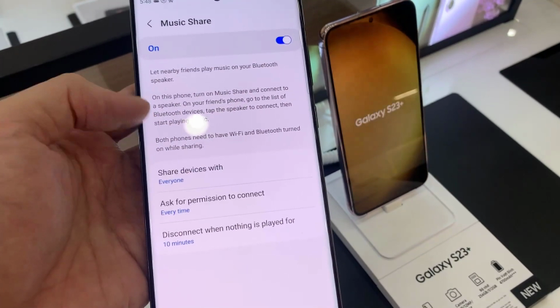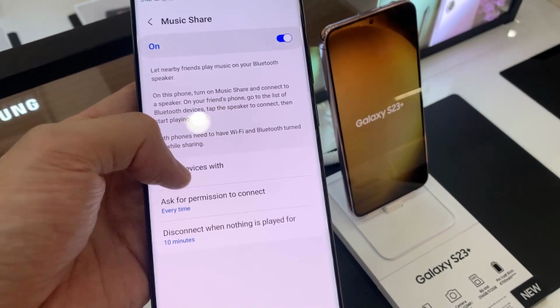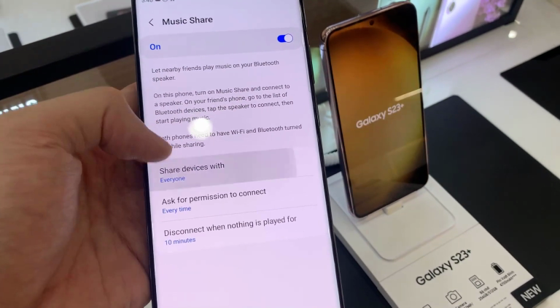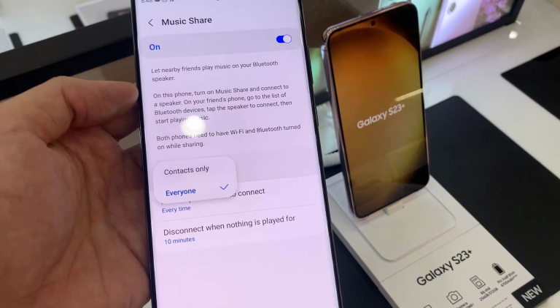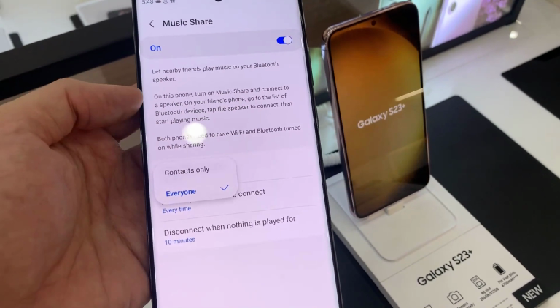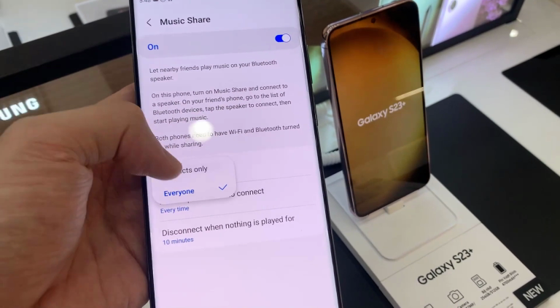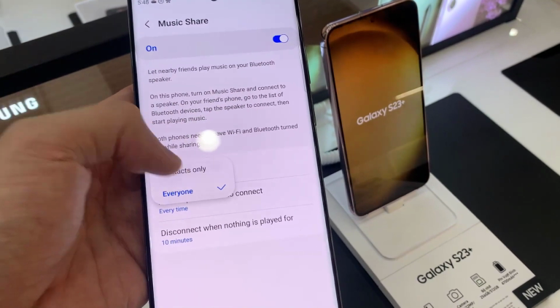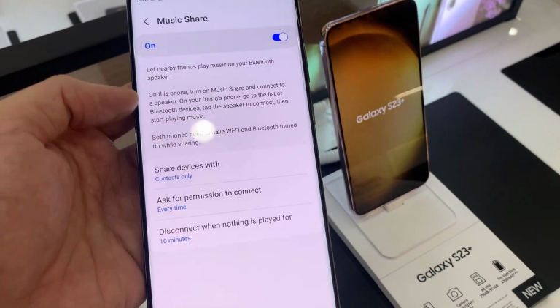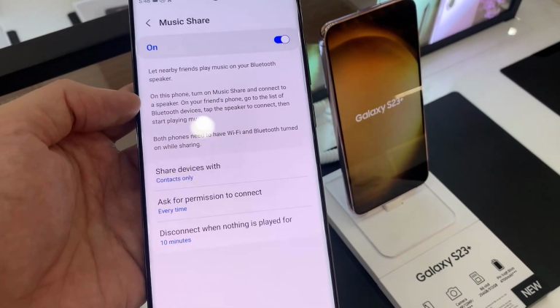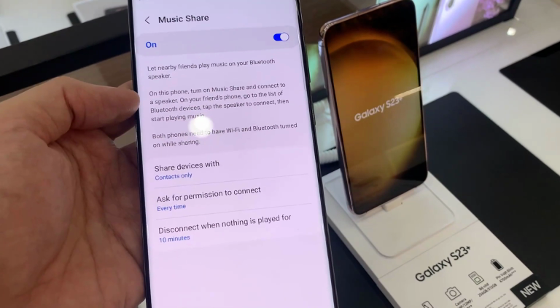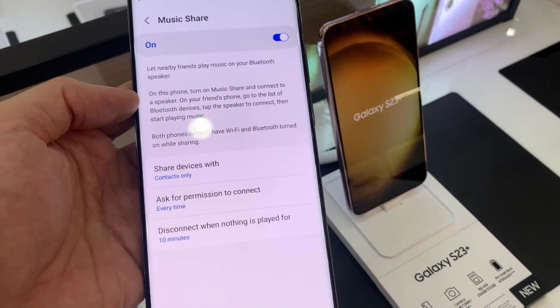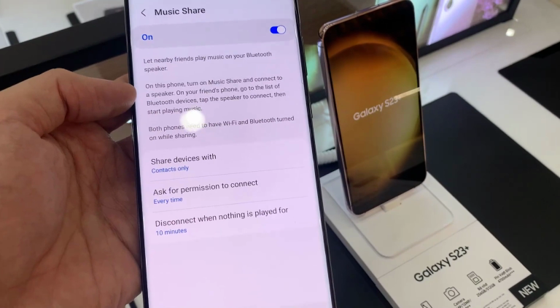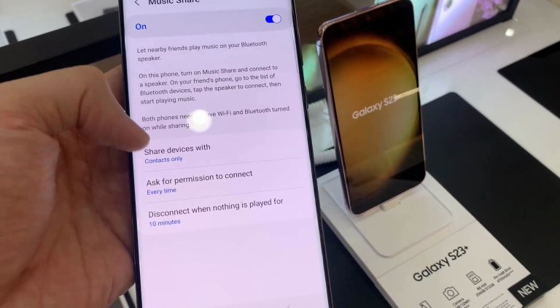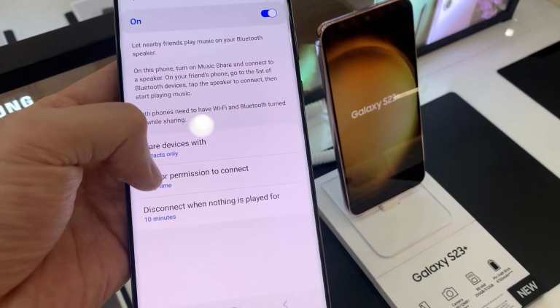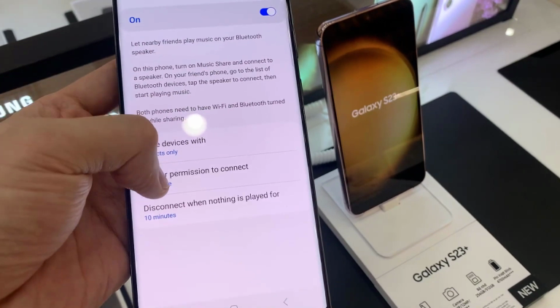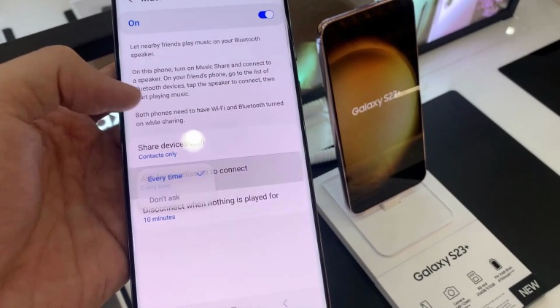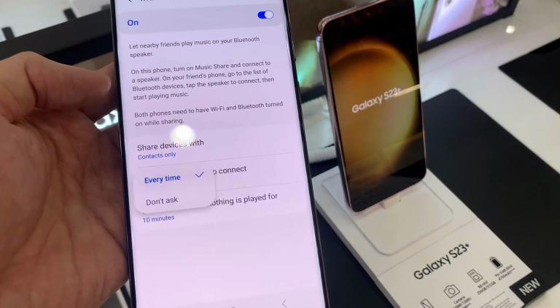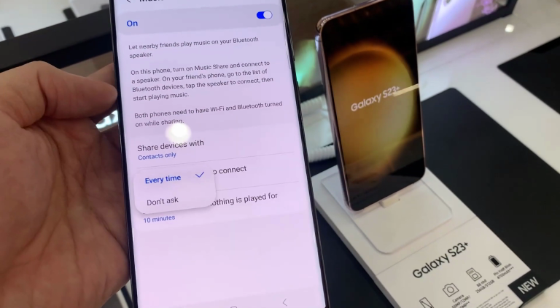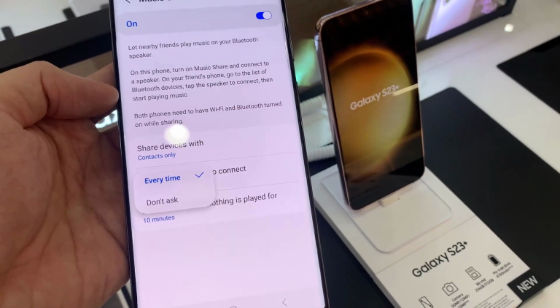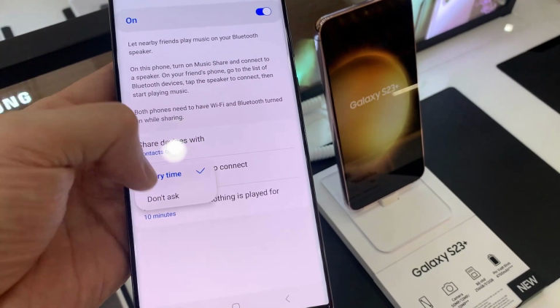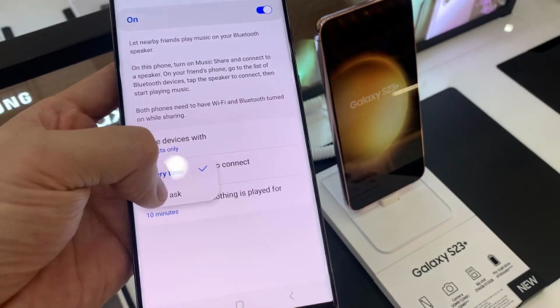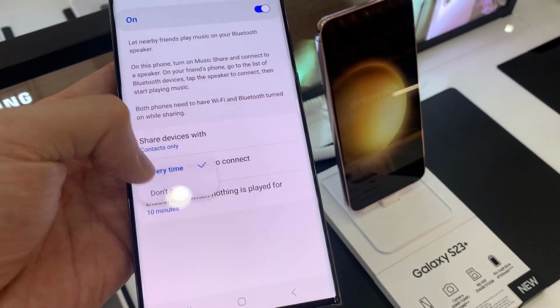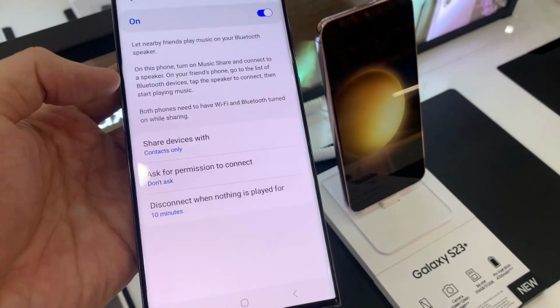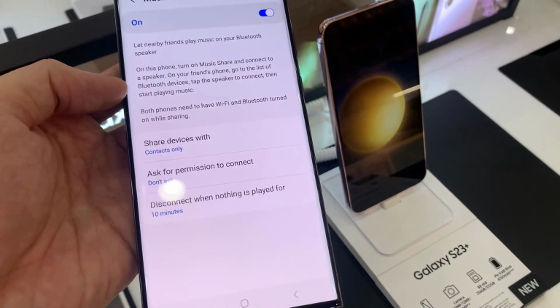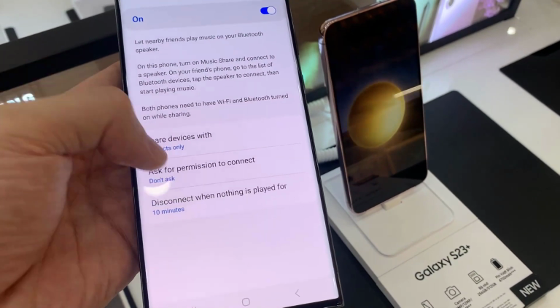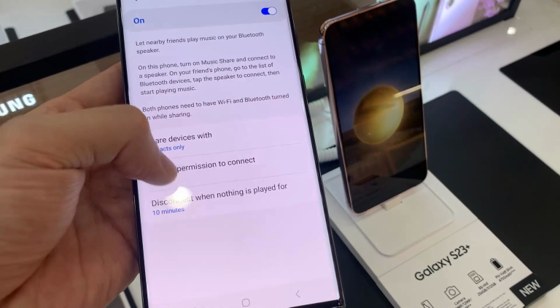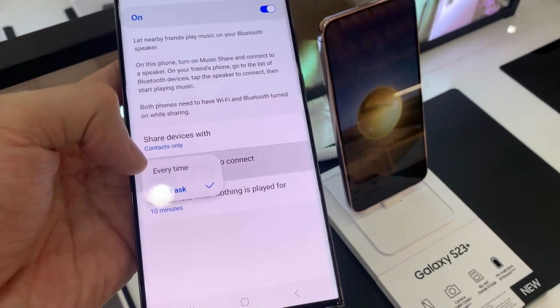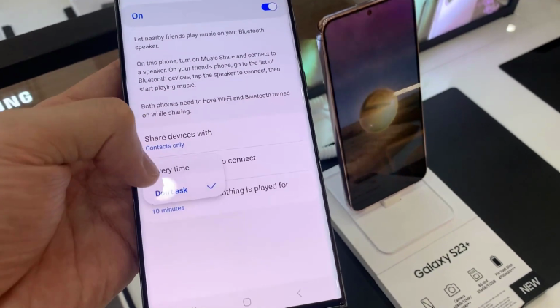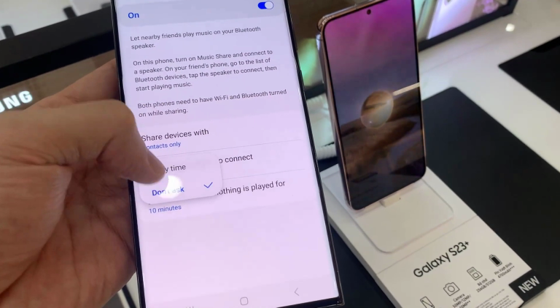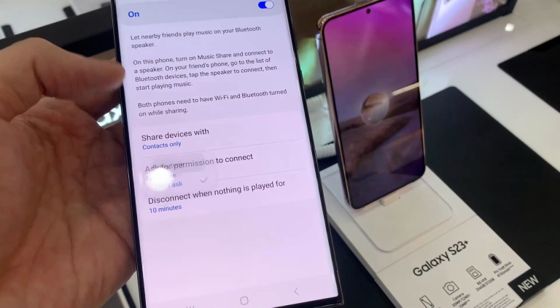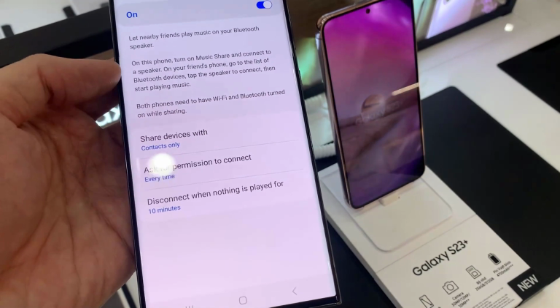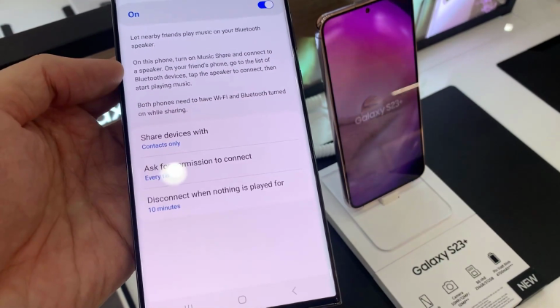You can also choose the permission before connecting. Thank you for watching this video — please subscribe to my channel for more videos.